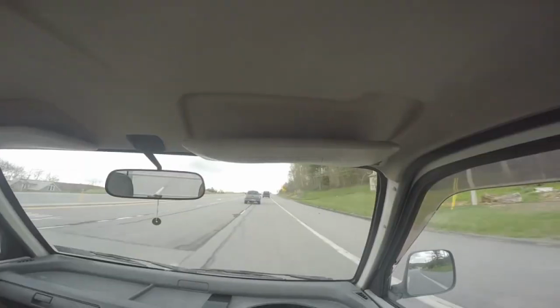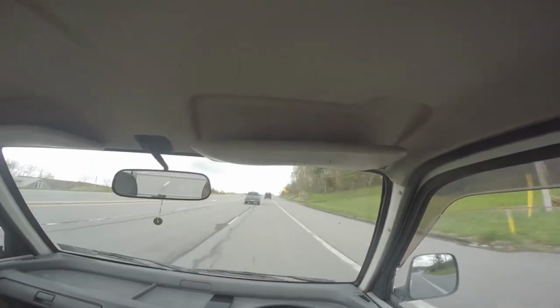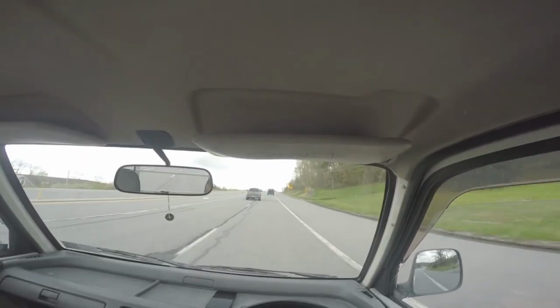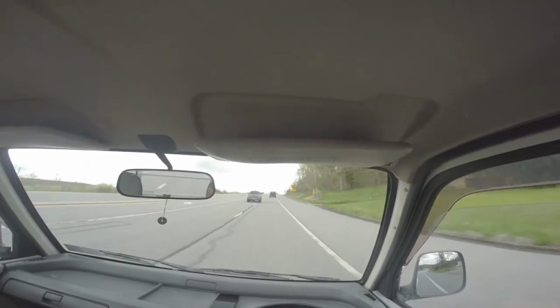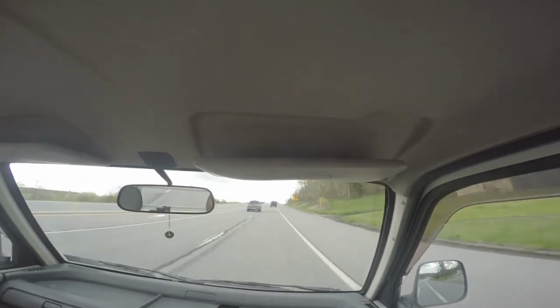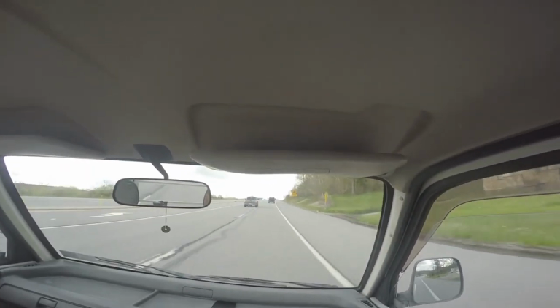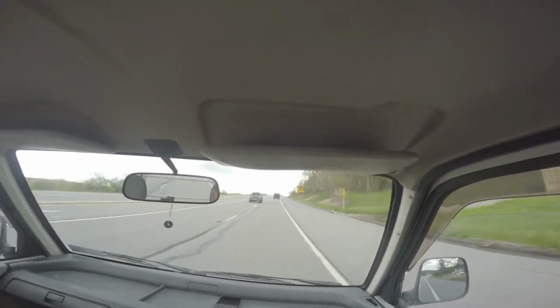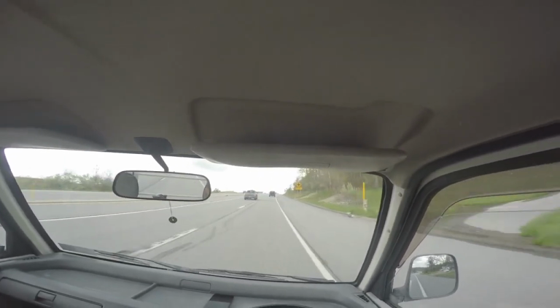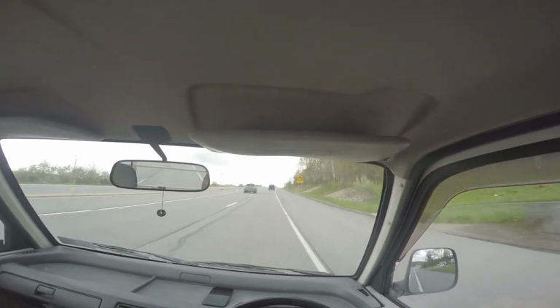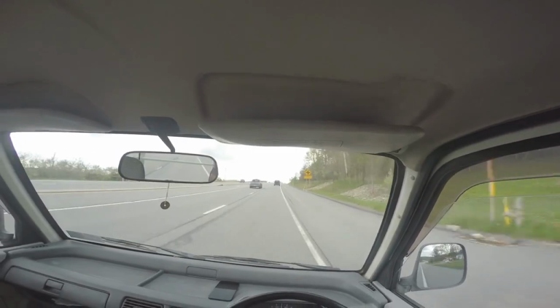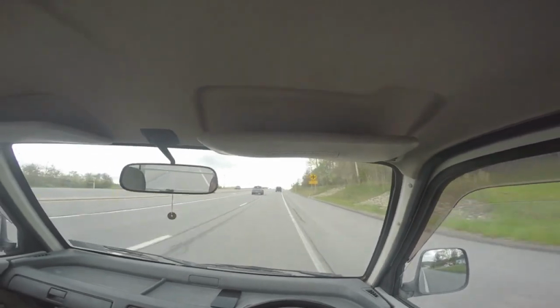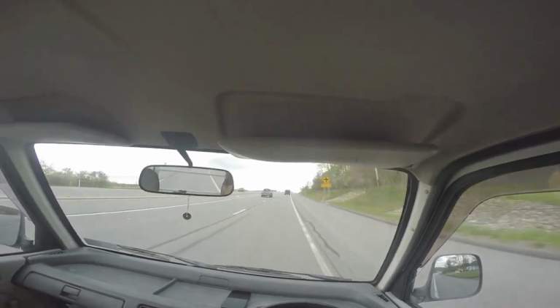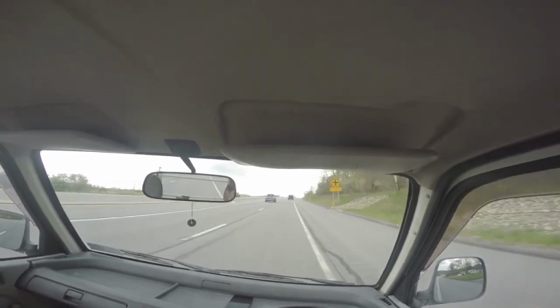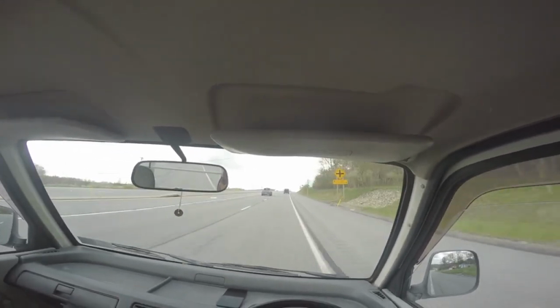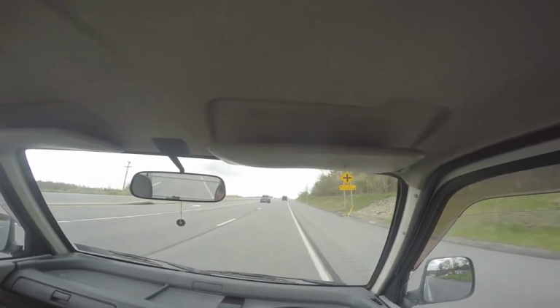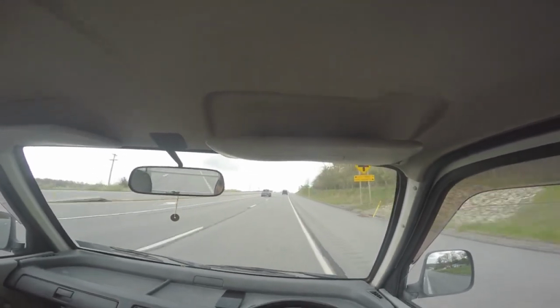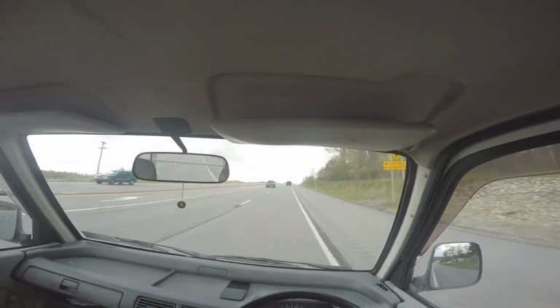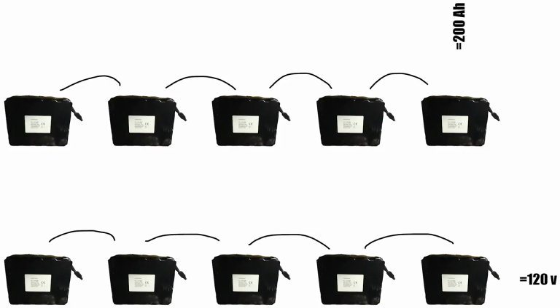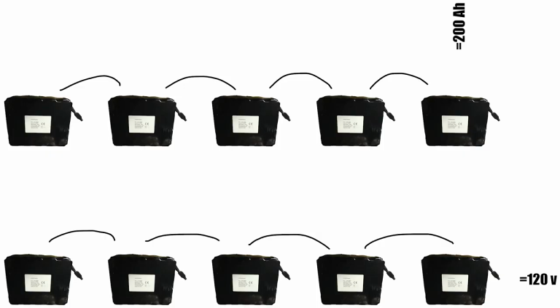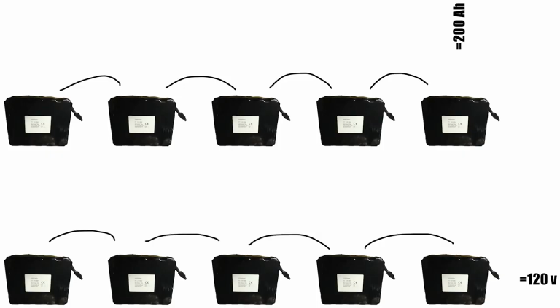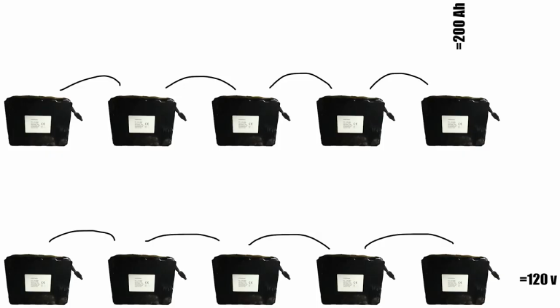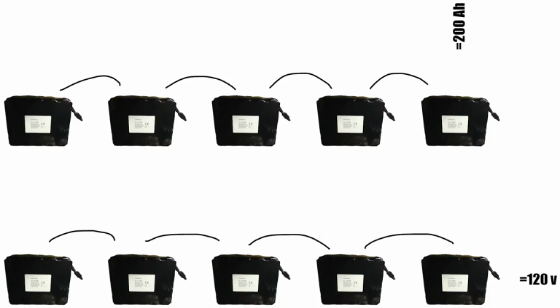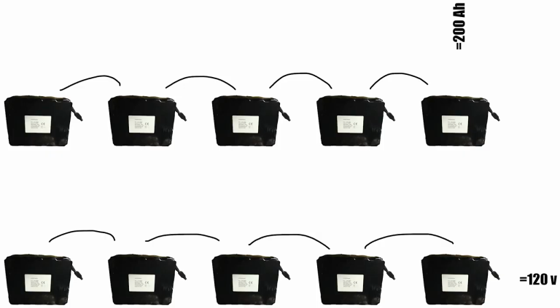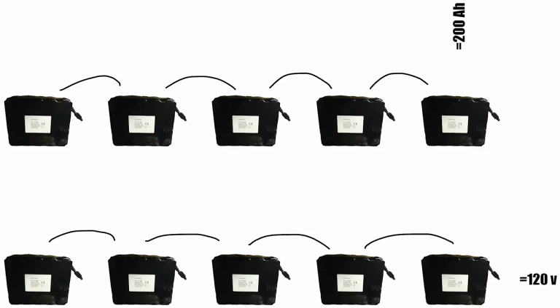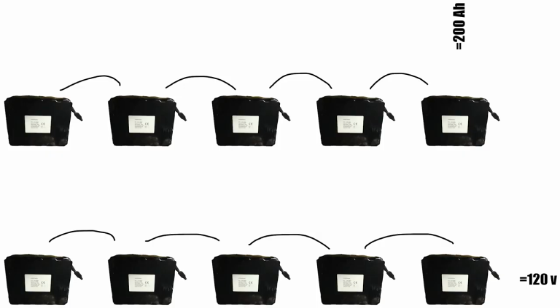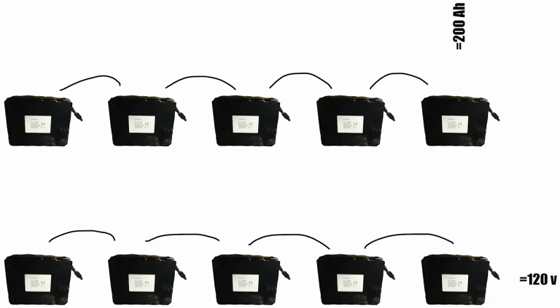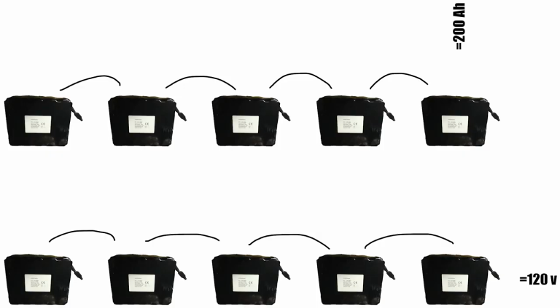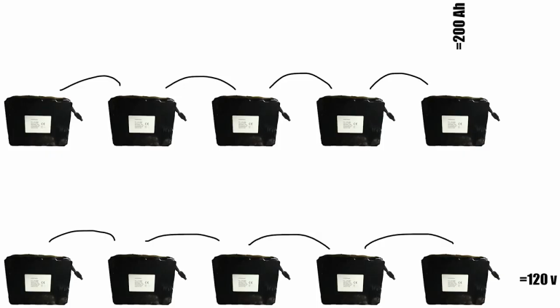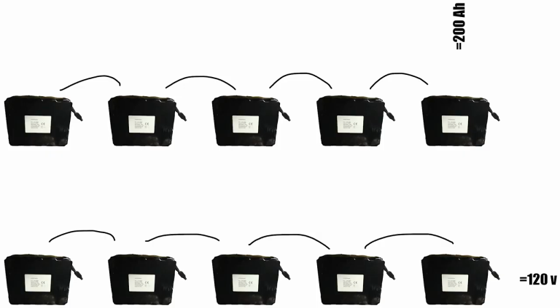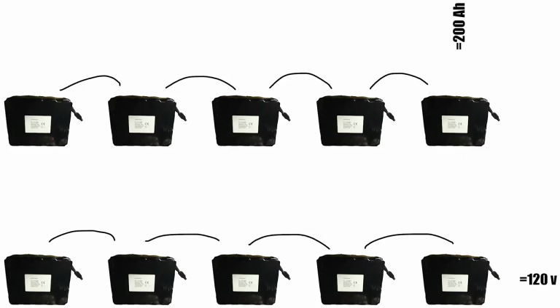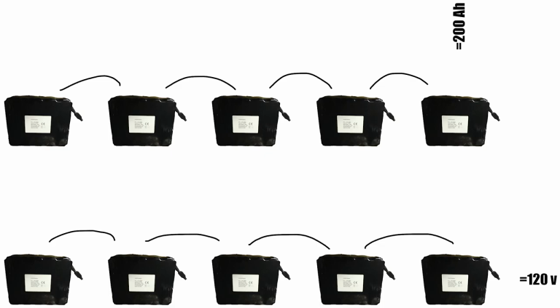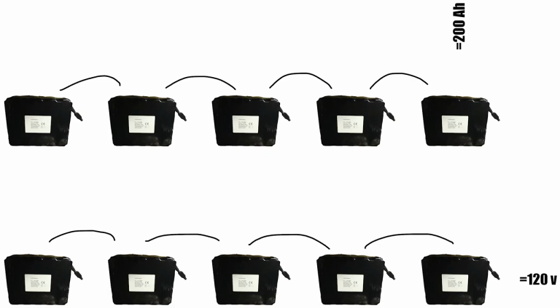Today we're talking about energy efficiency. There are two ways to extend the range of the vehicle: buy more batteries, which costs money and makes the car heavier, or use less power.